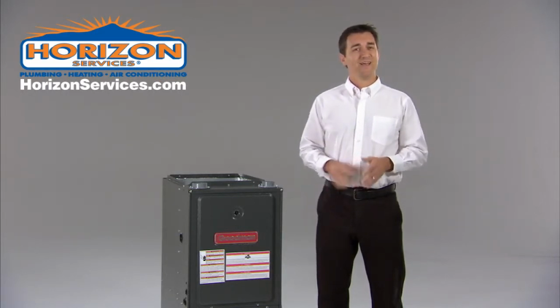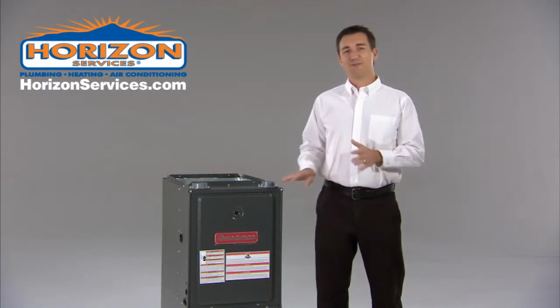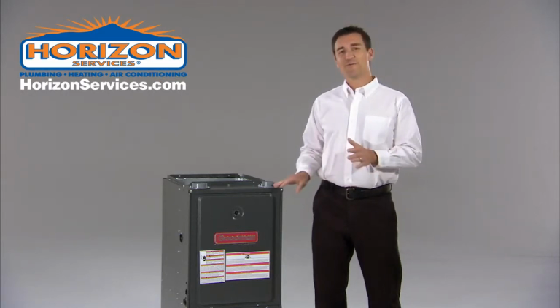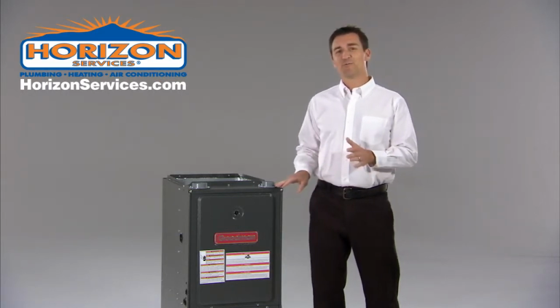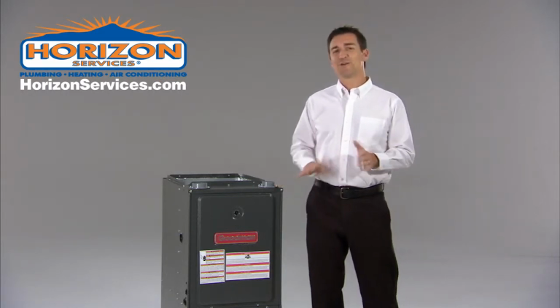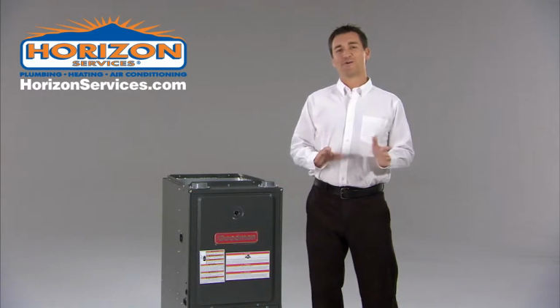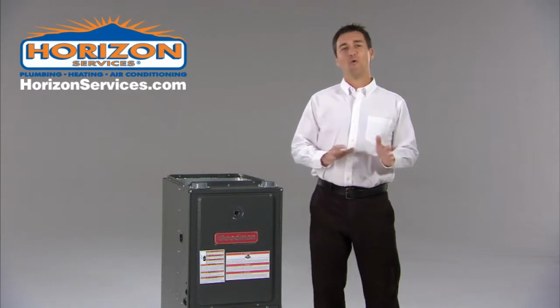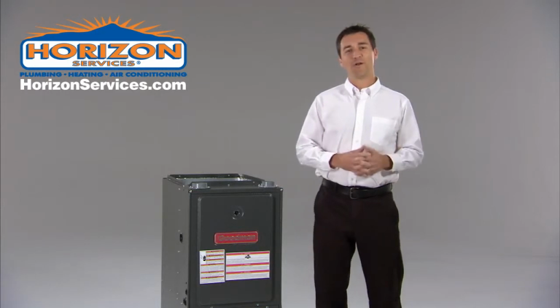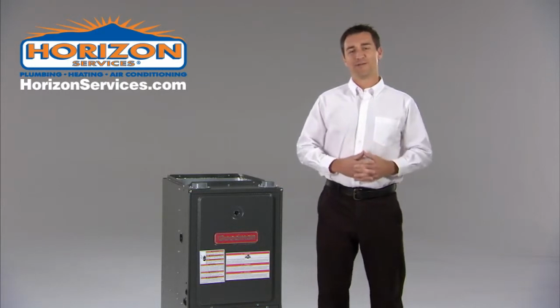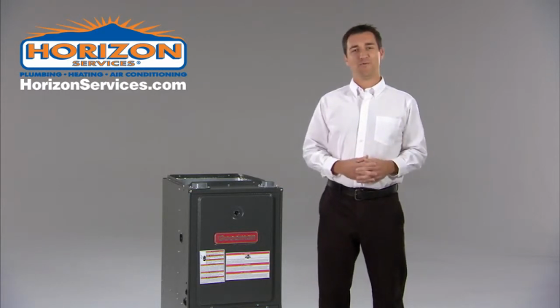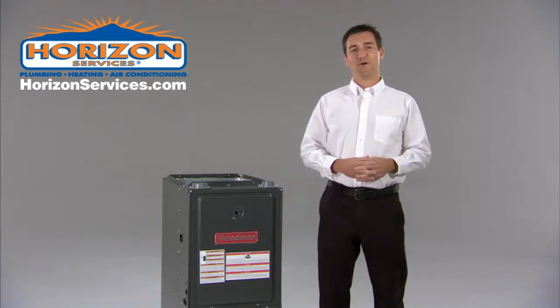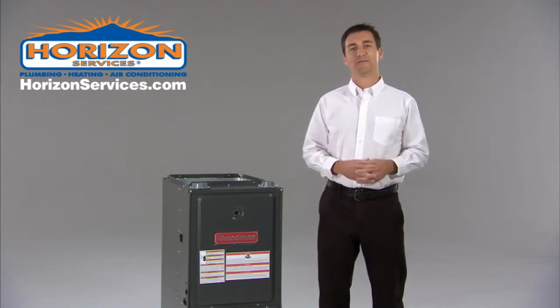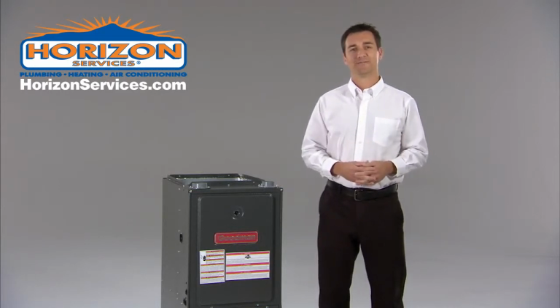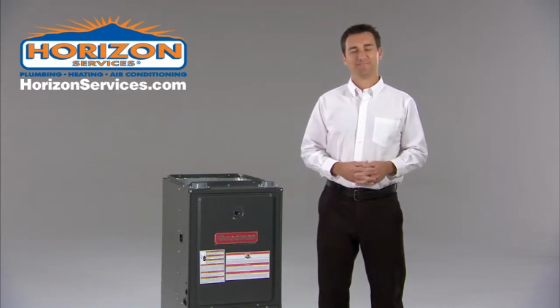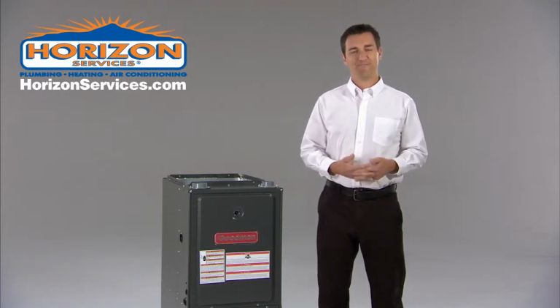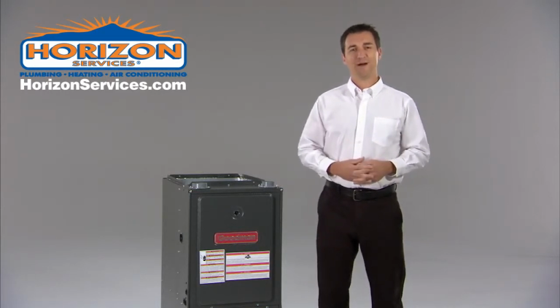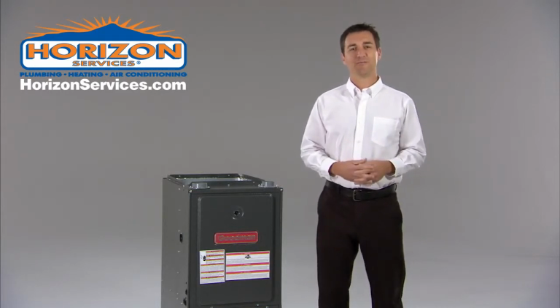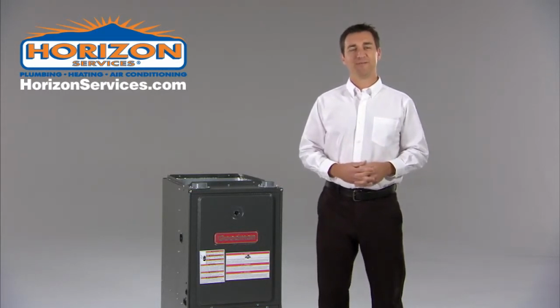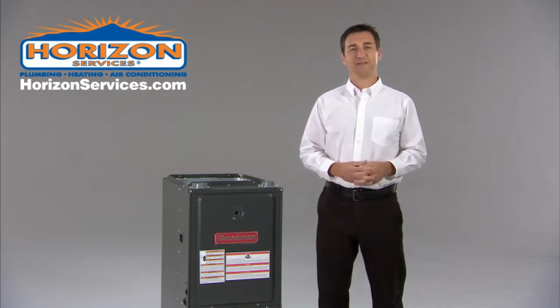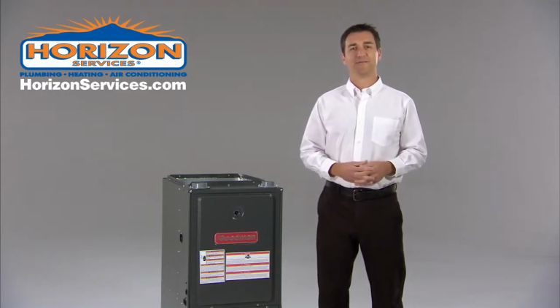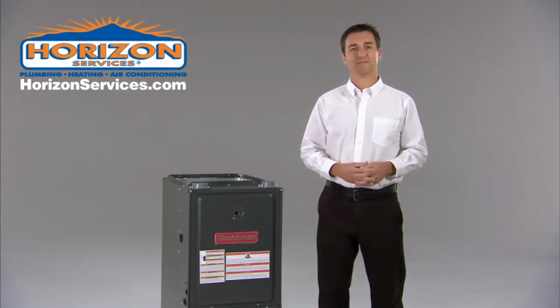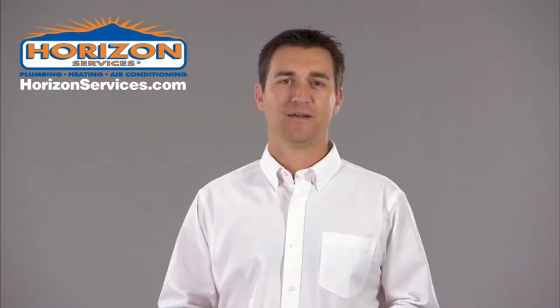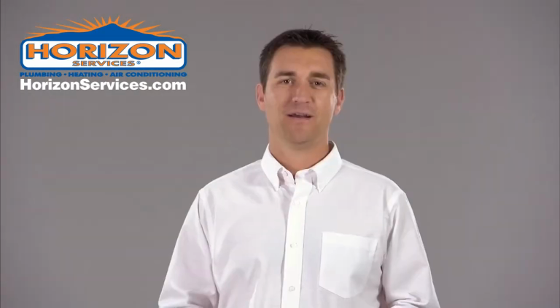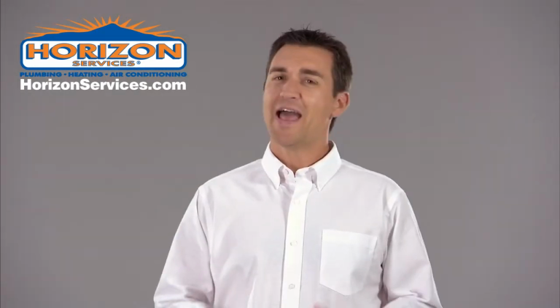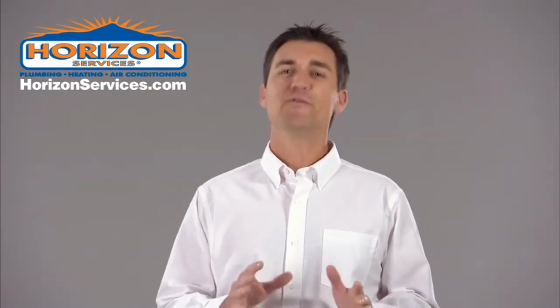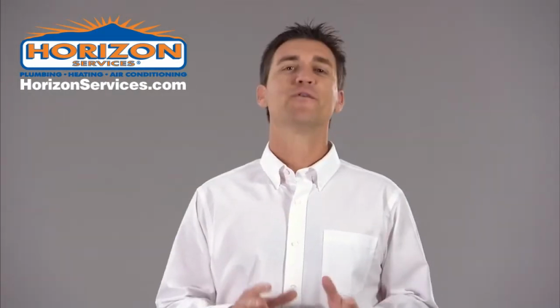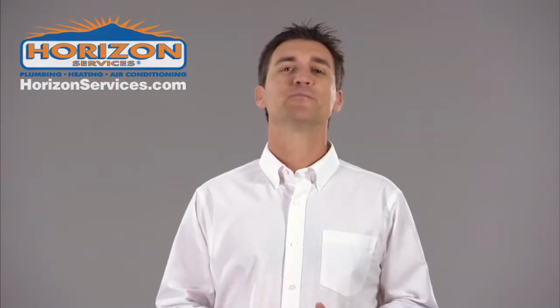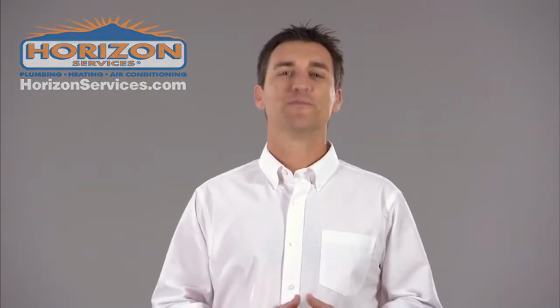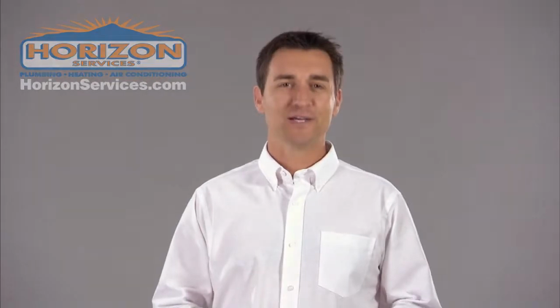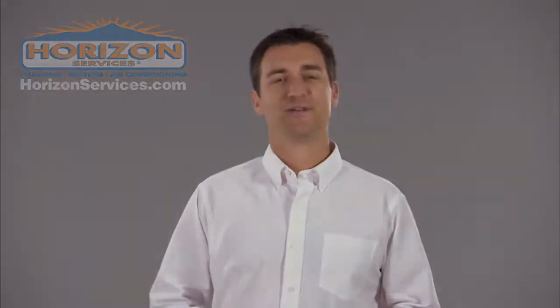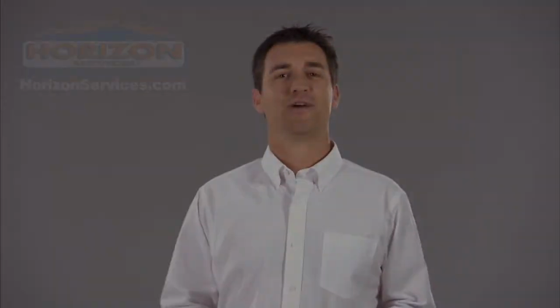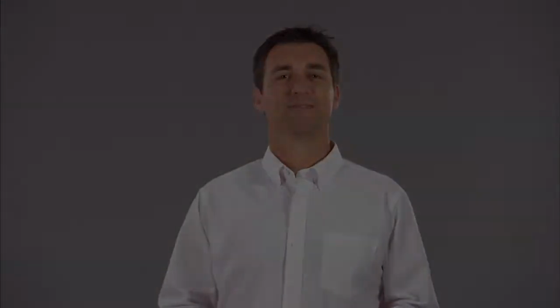Your furnace works hard all winter to keep you warm. Be comfortable and be safe. Have your furnace professionally checked.